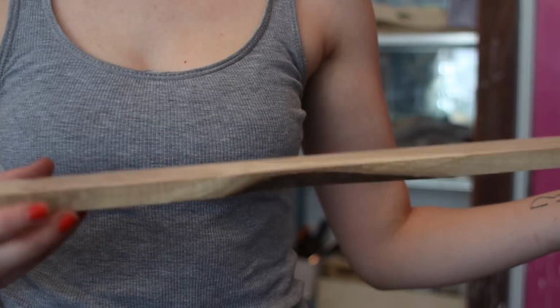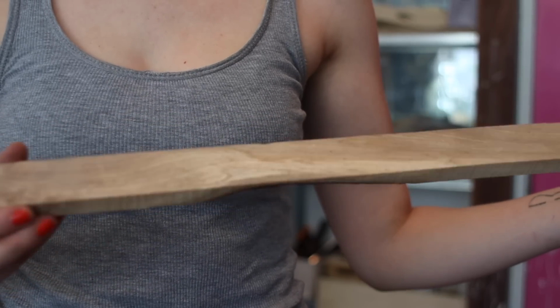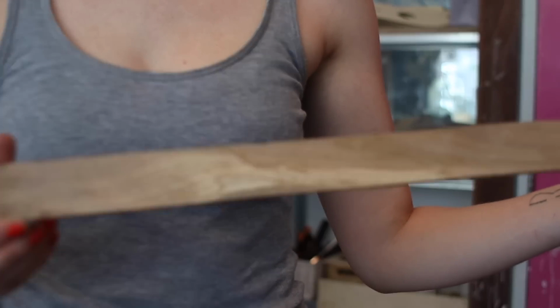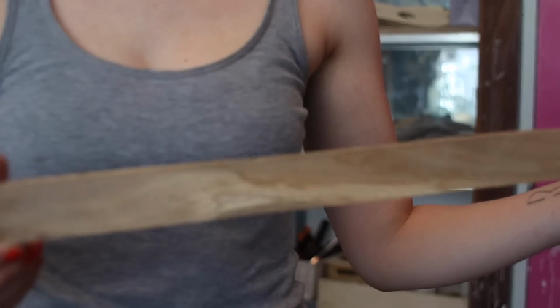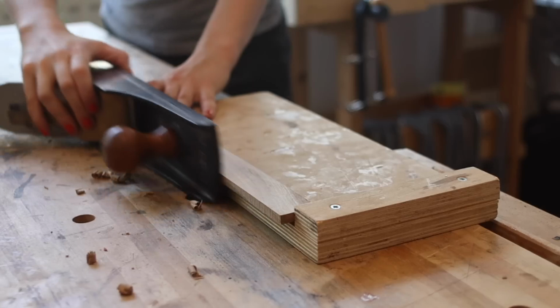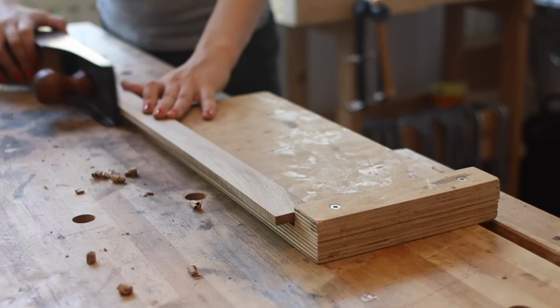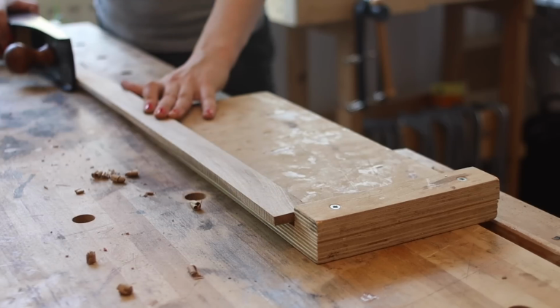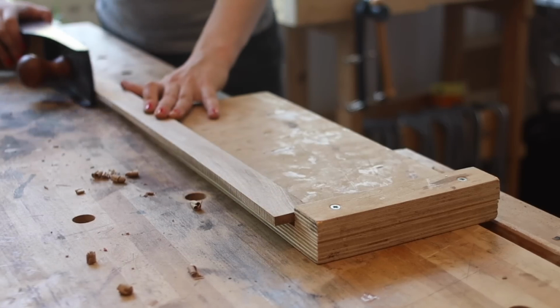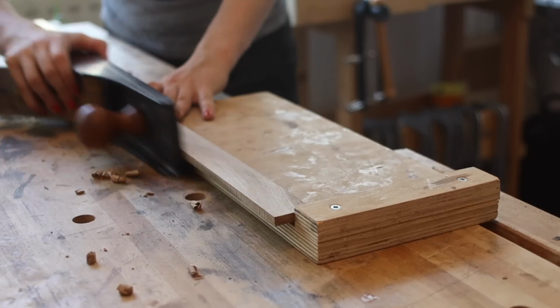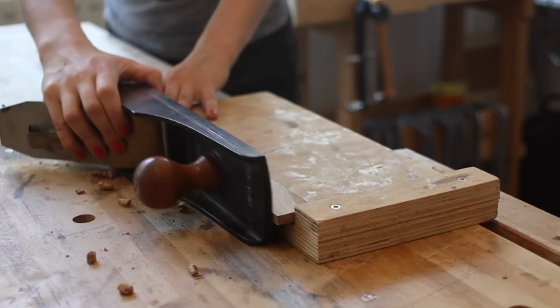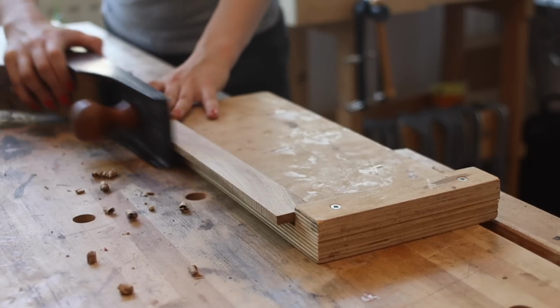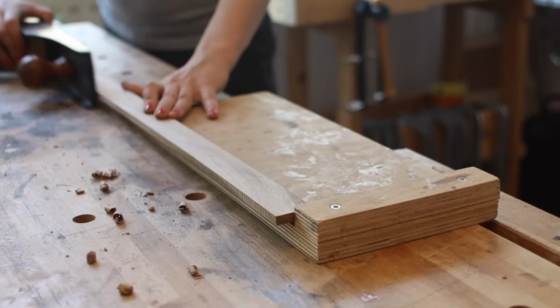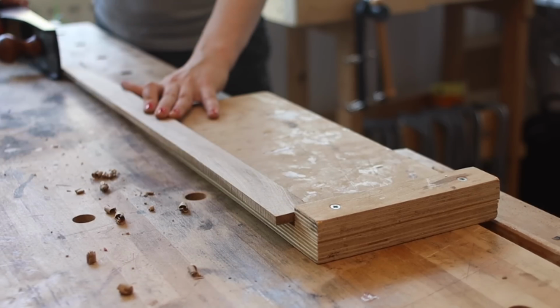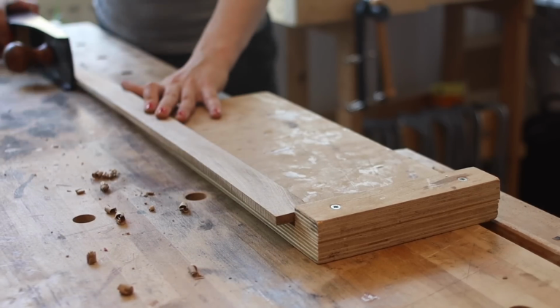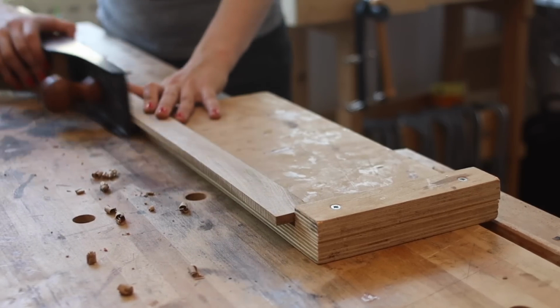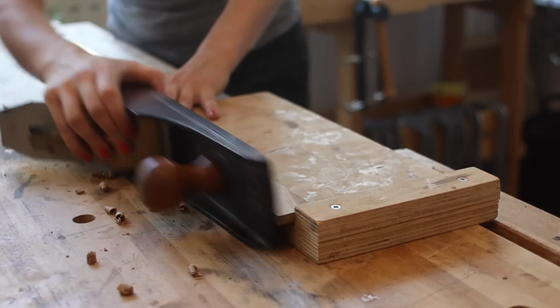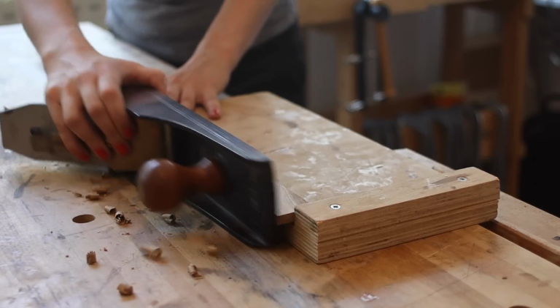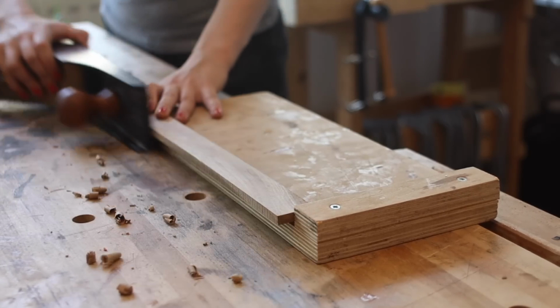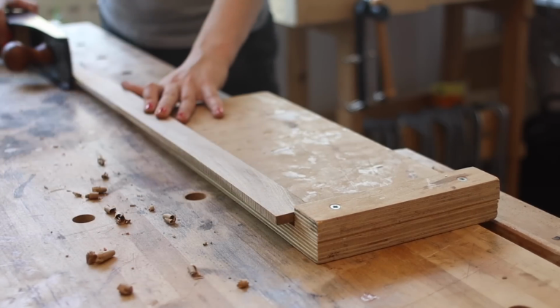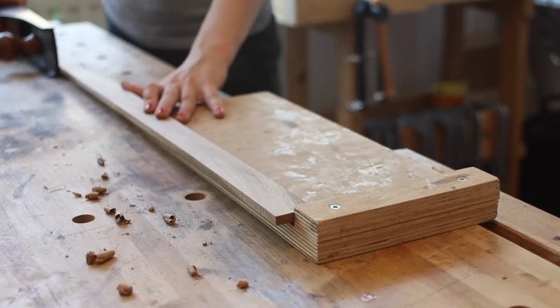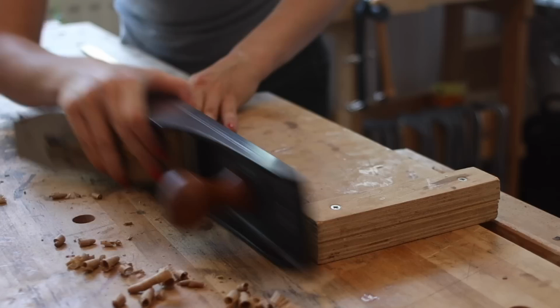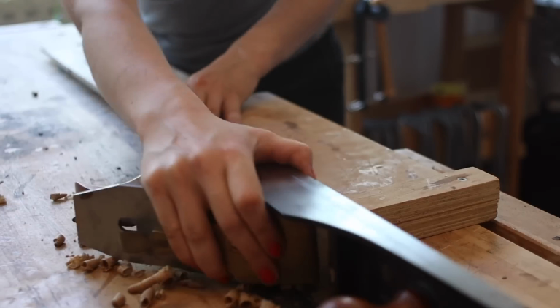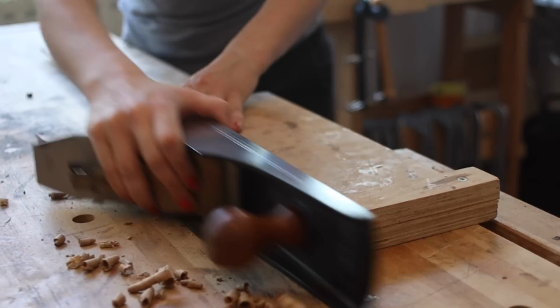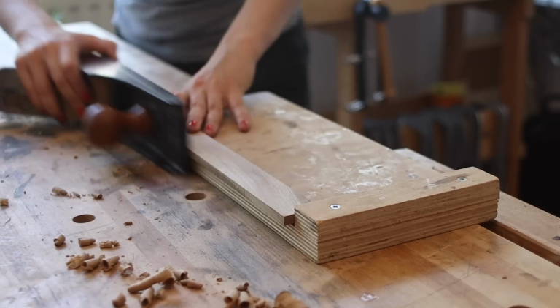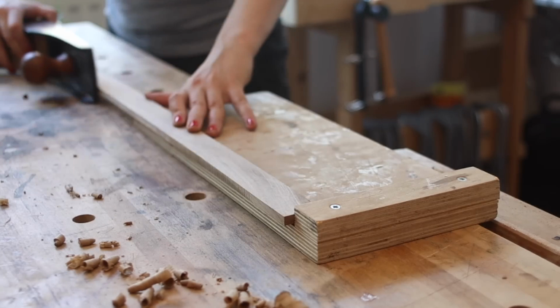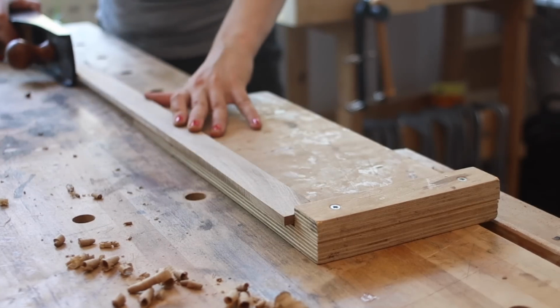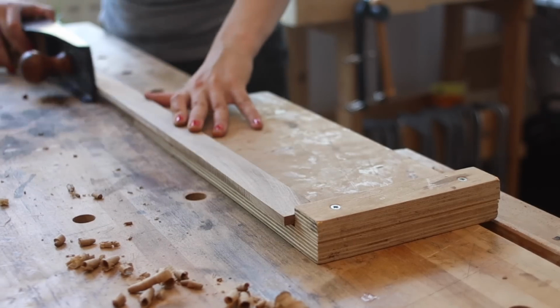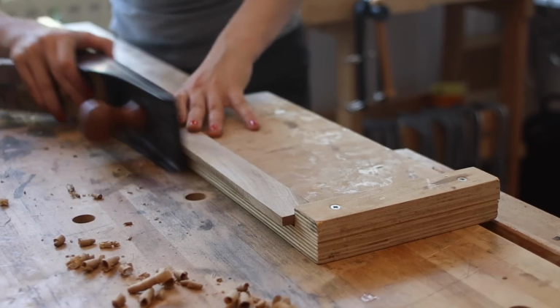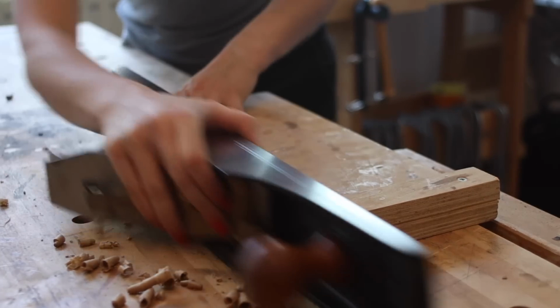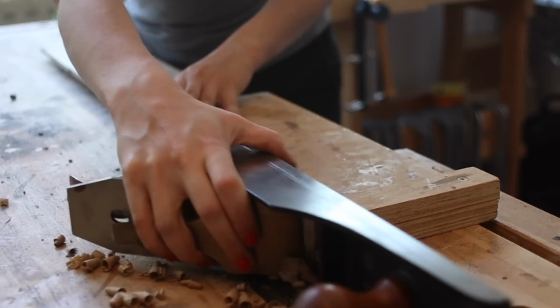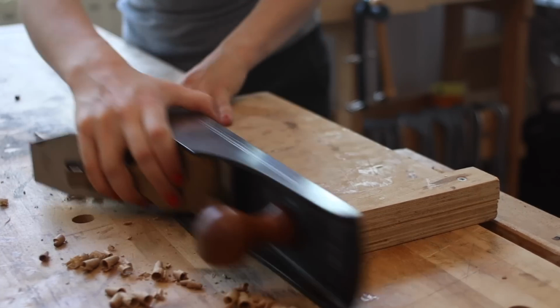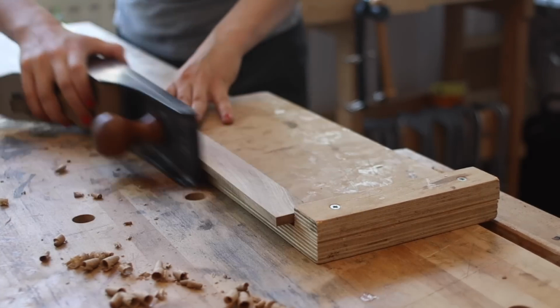I'm also establishing a clean edge with a shooting board because there's a live edge that needs to come off. It's going to impact the thickness of my binding, so I need to make sure that's out of the way.